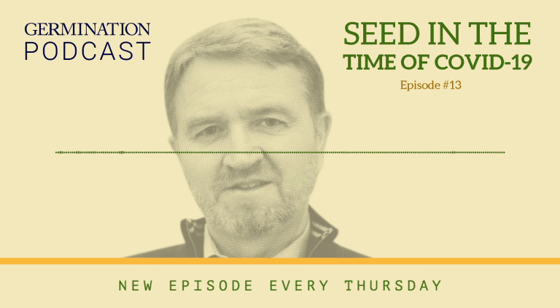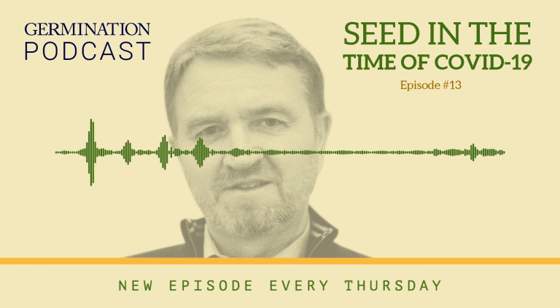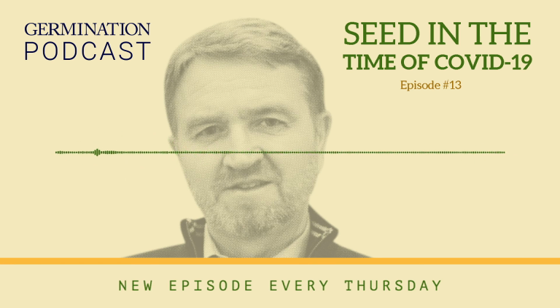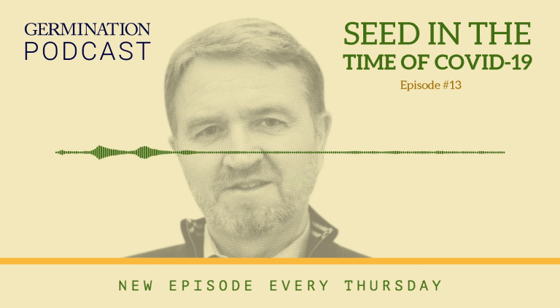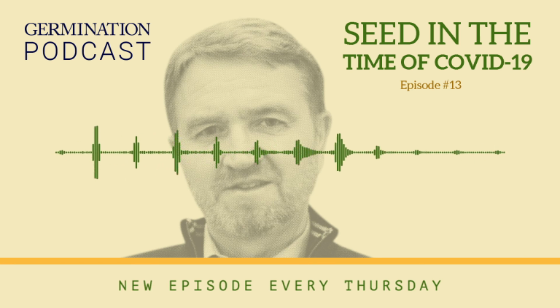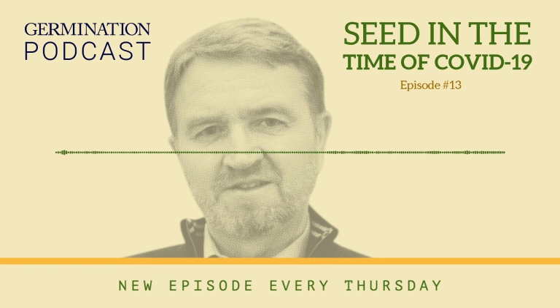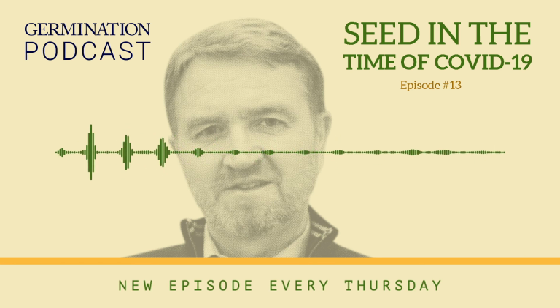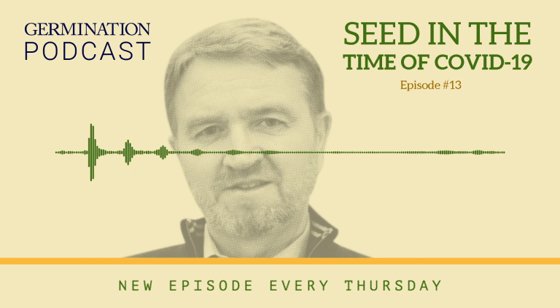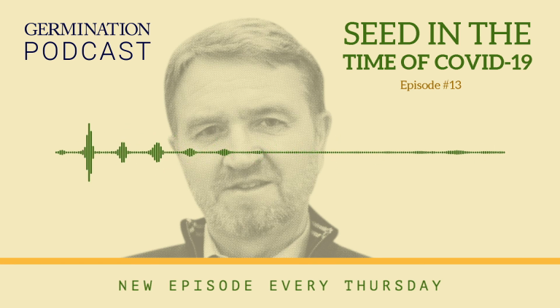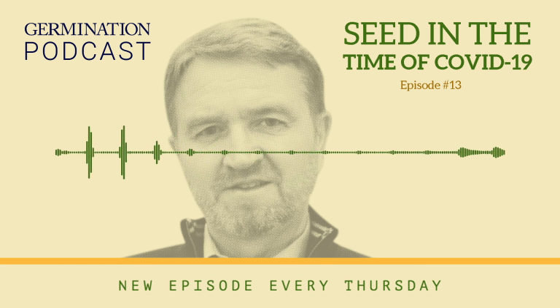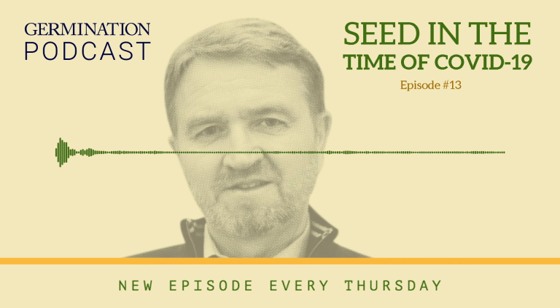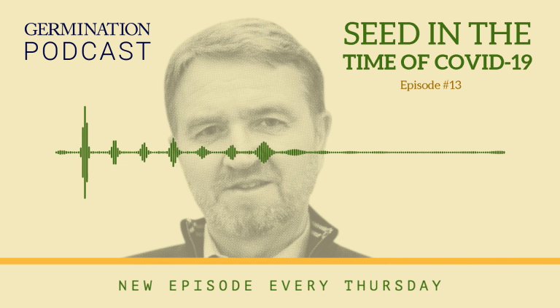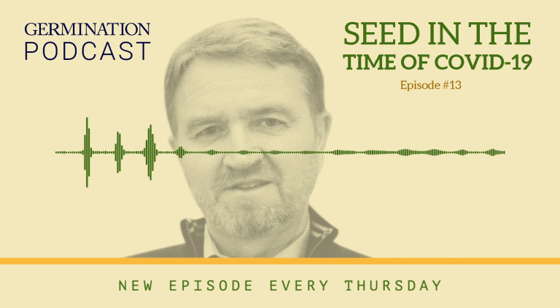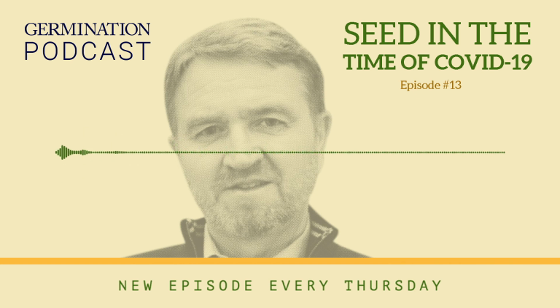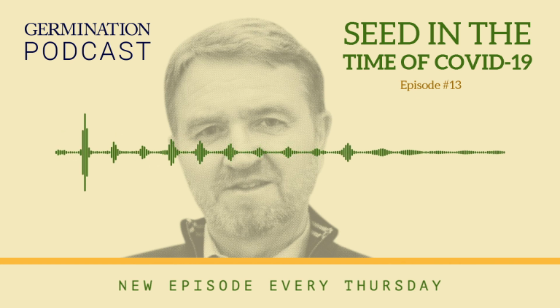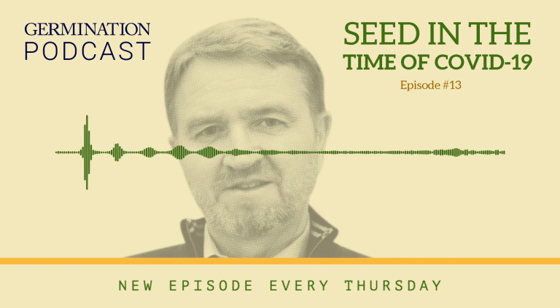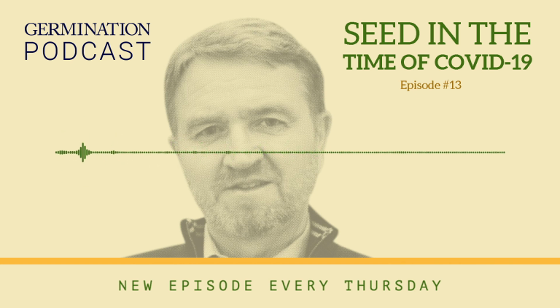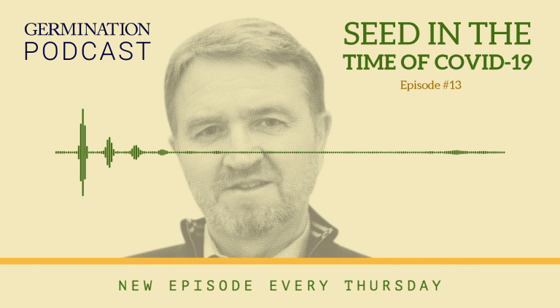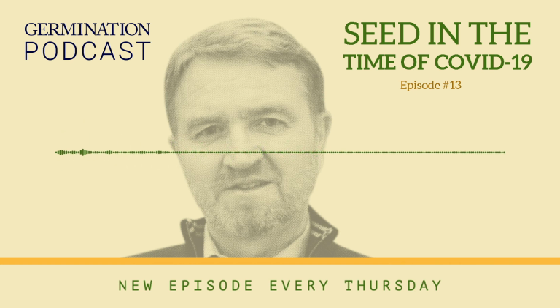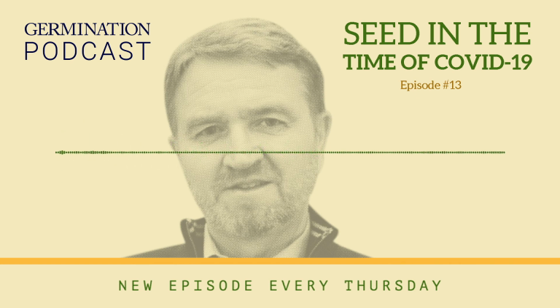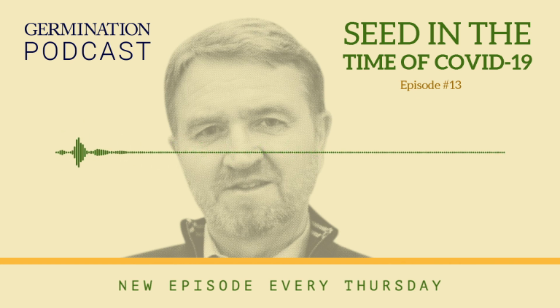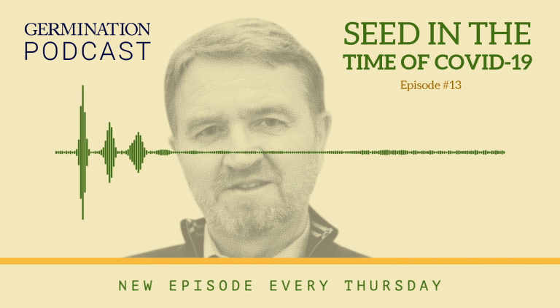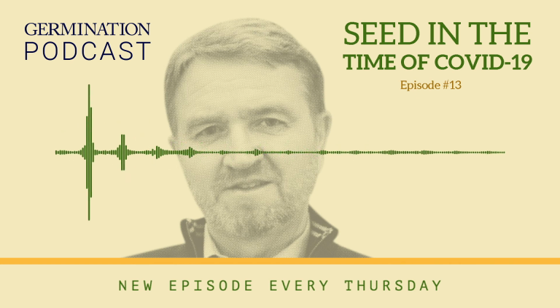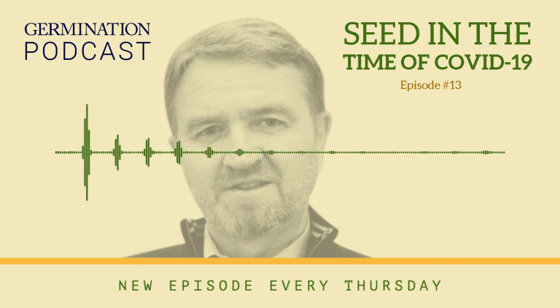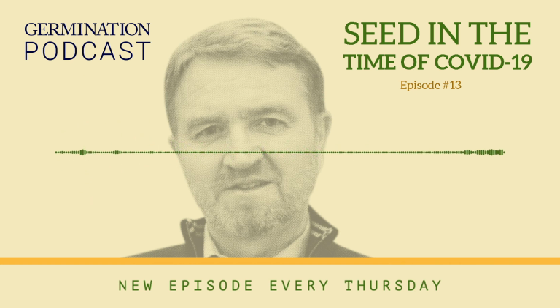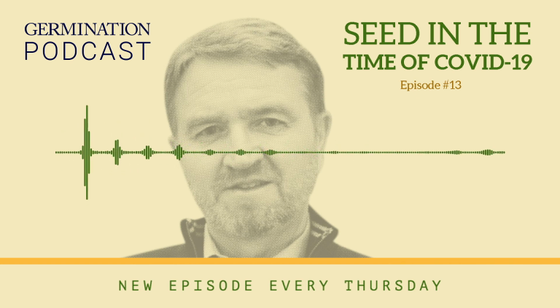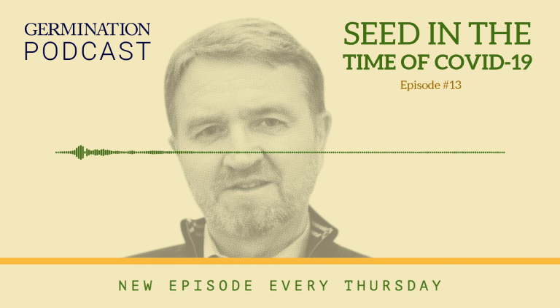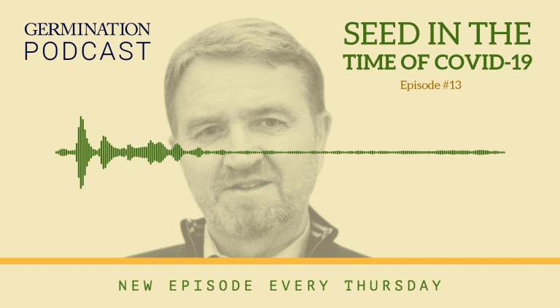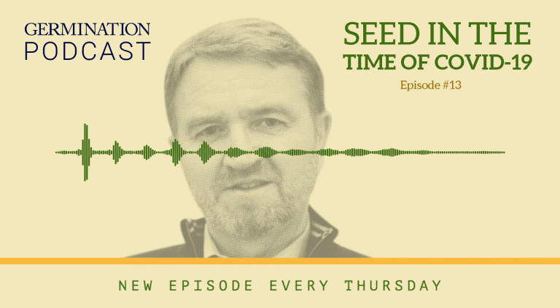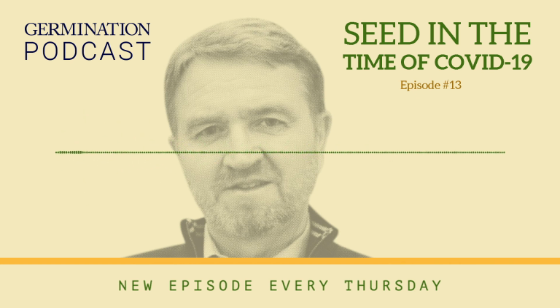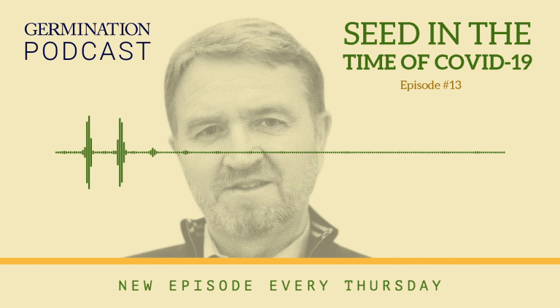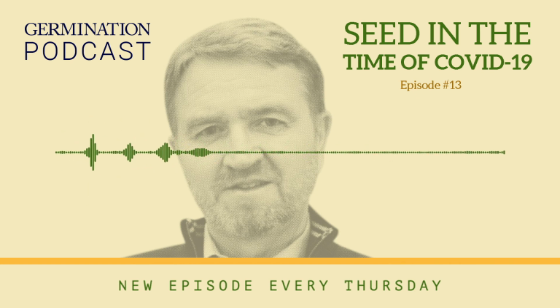Thank you so much for listening this week. For more great podcasts, visit germination.ca.